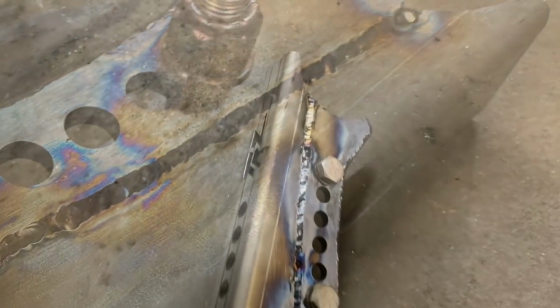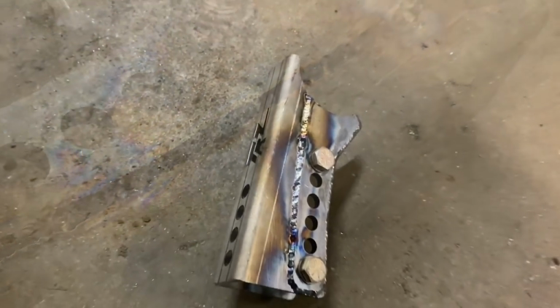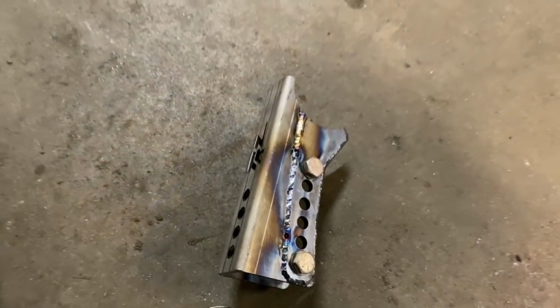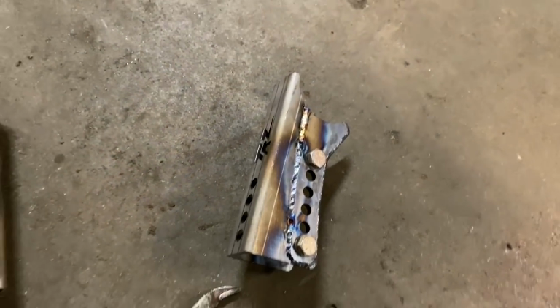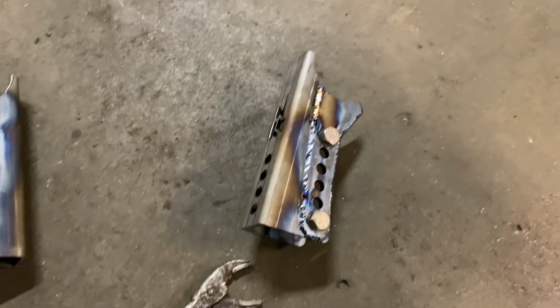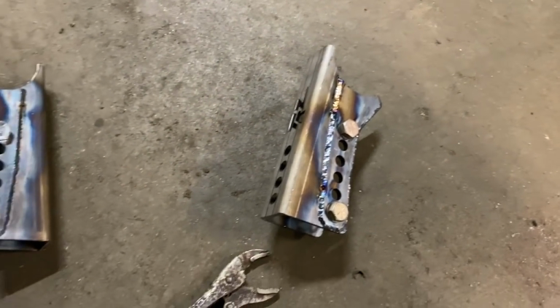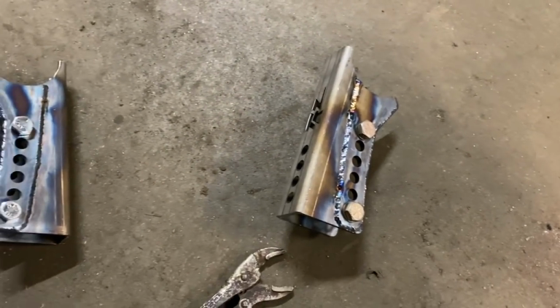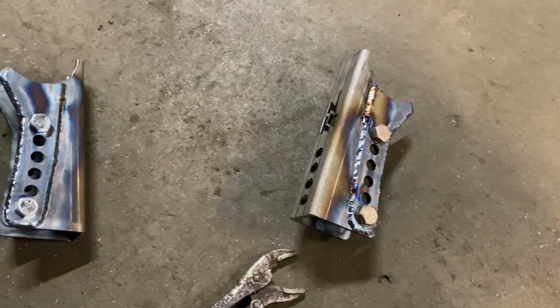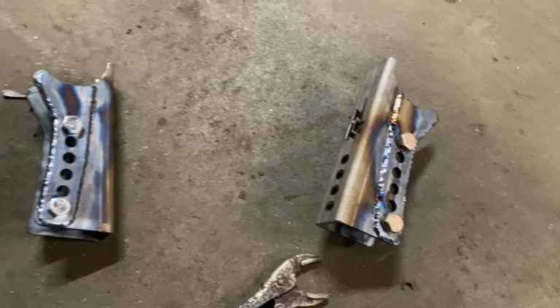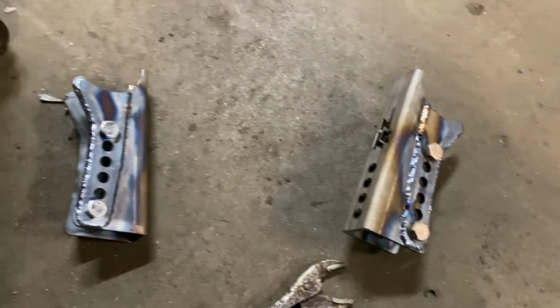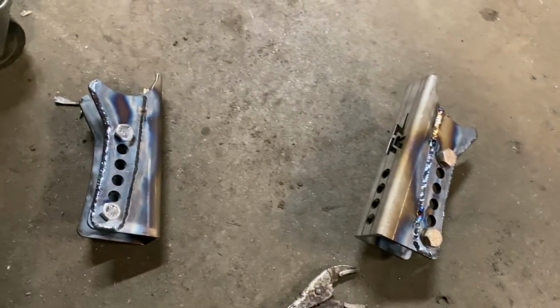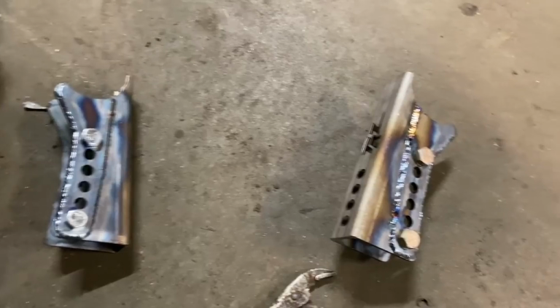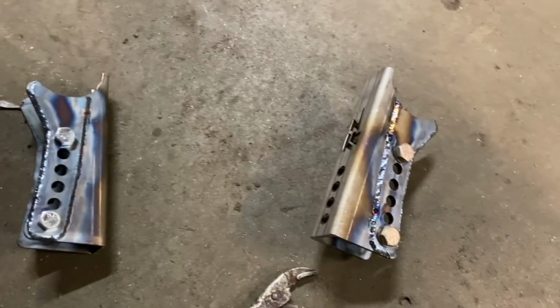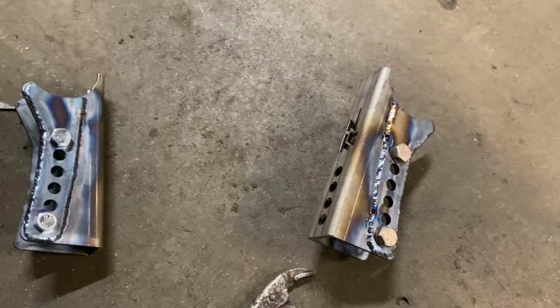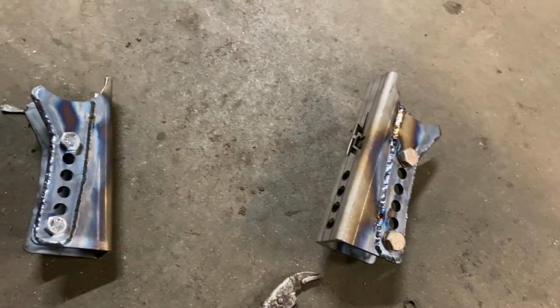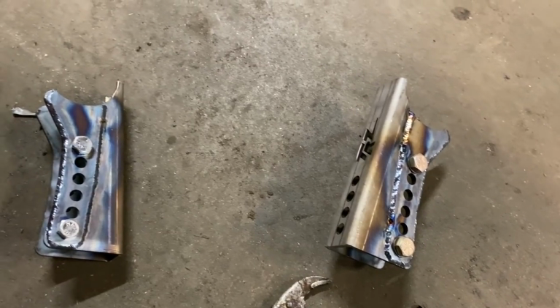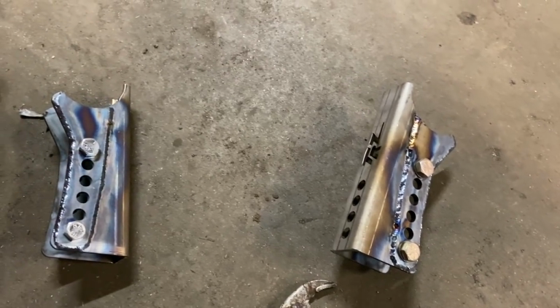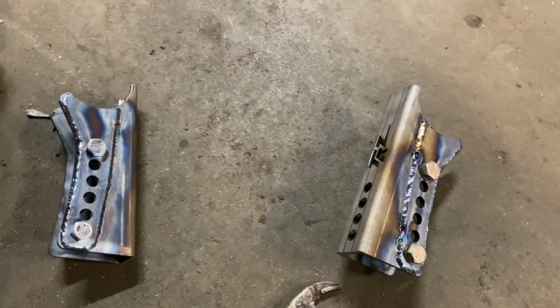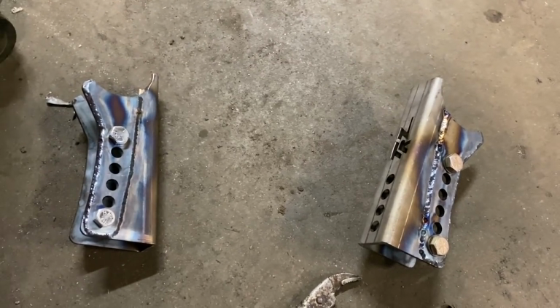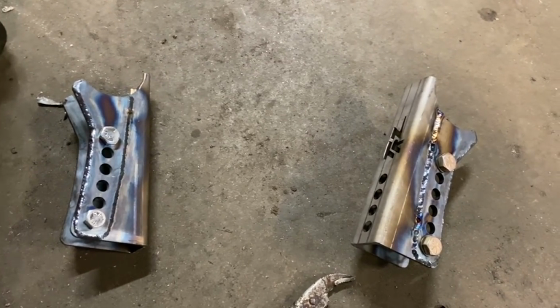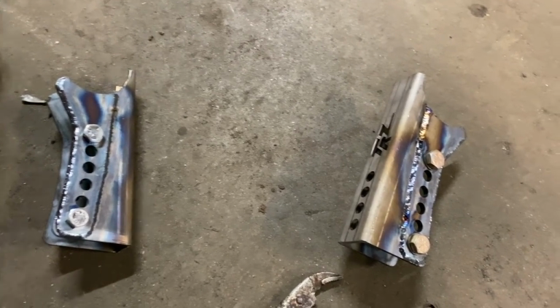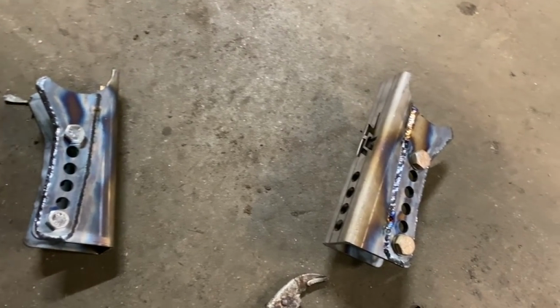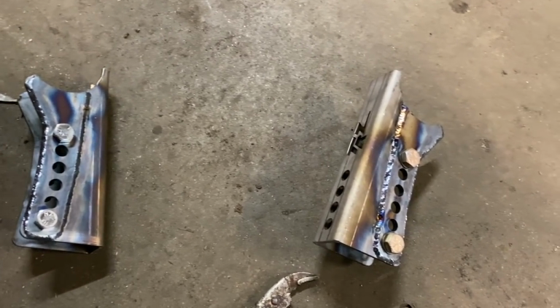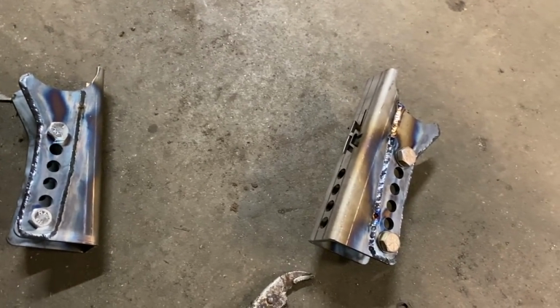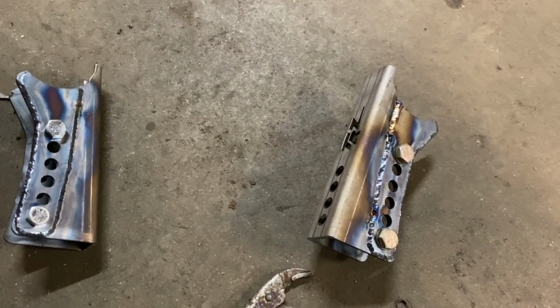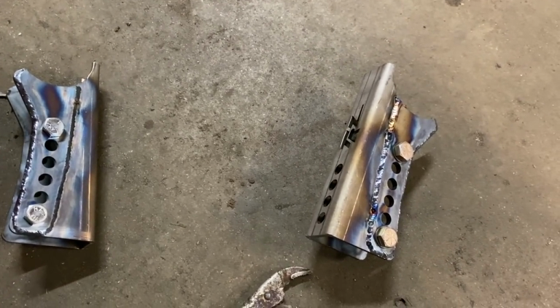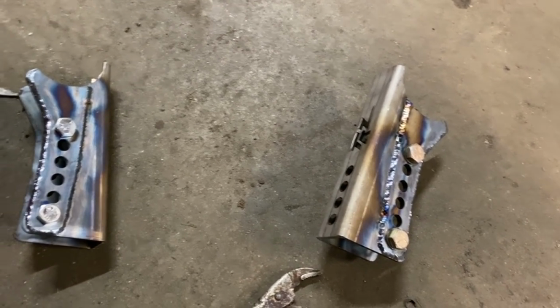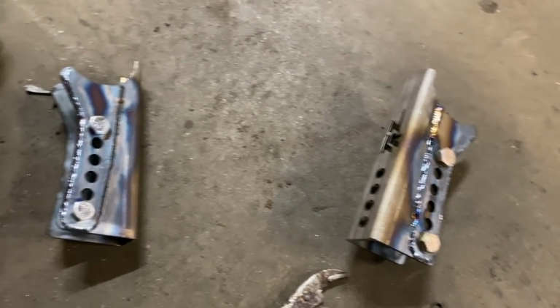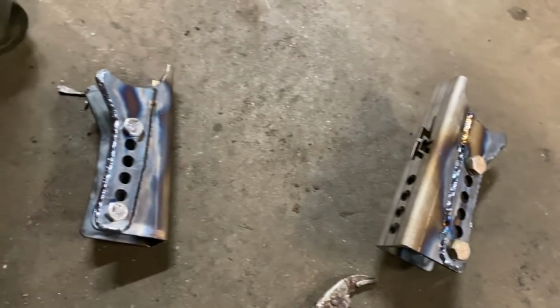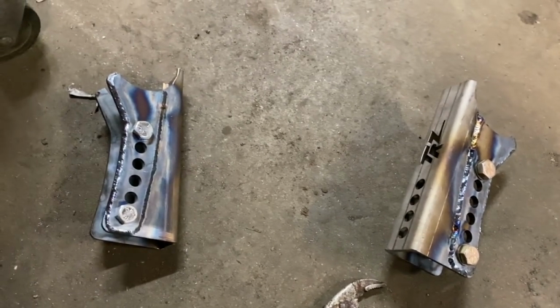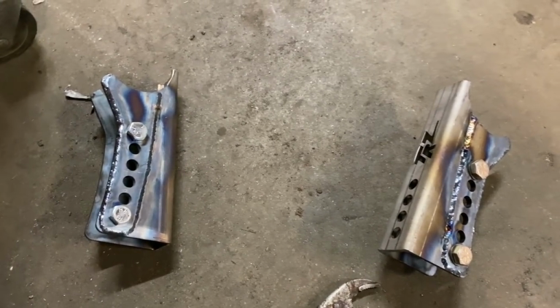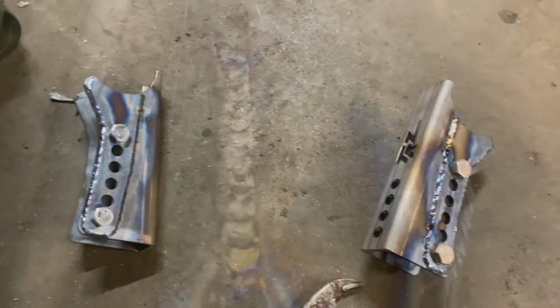All right guys, comment, like, and subscribe. Brian's over here working on these cars putting tons of this stuff in. Later guys.